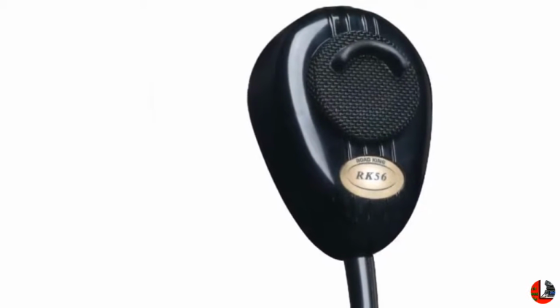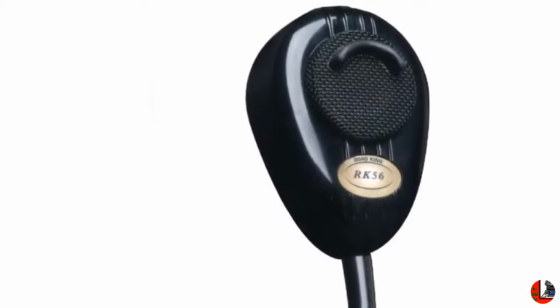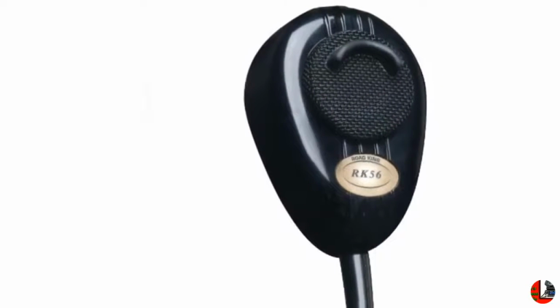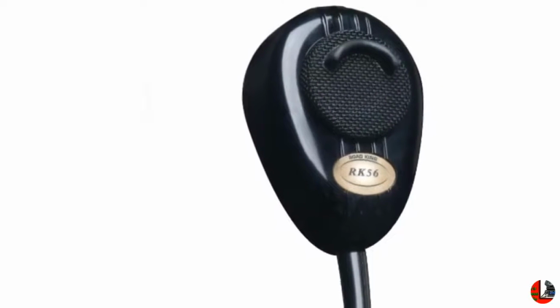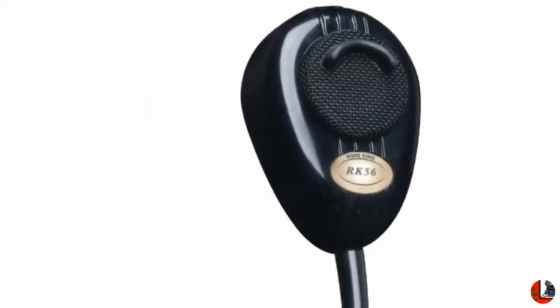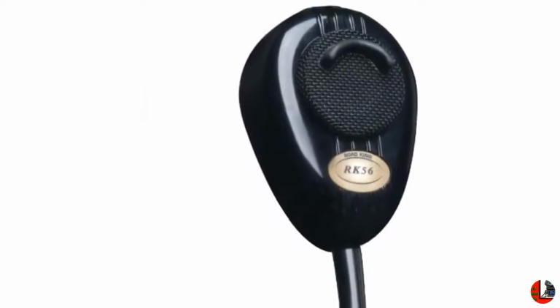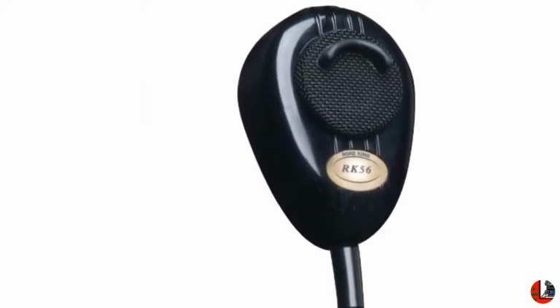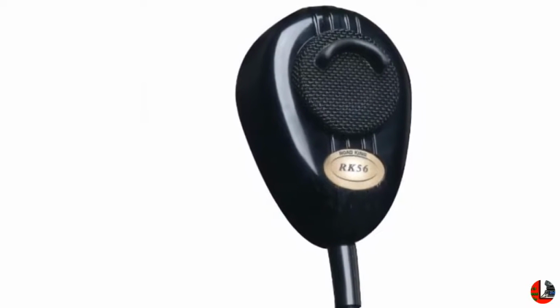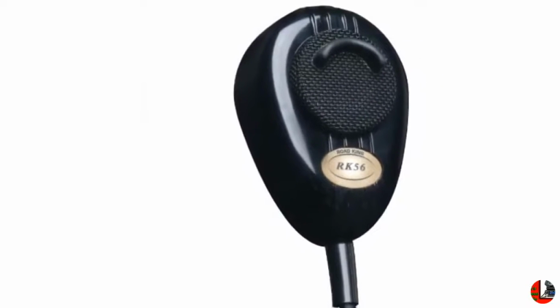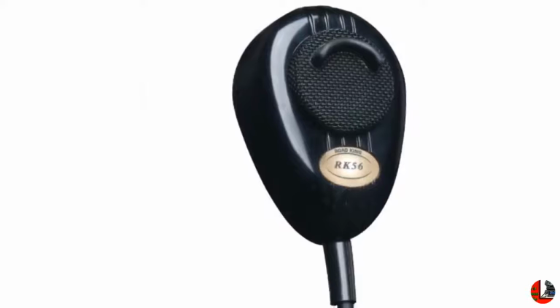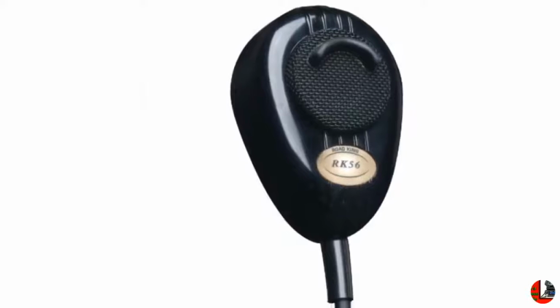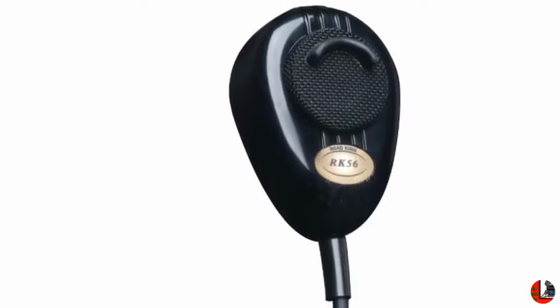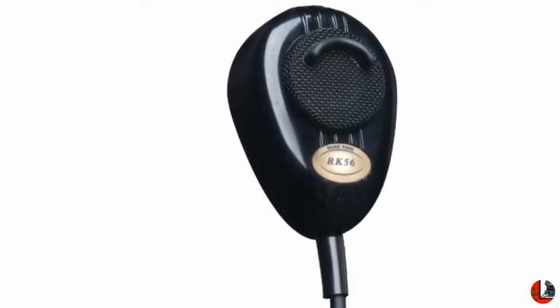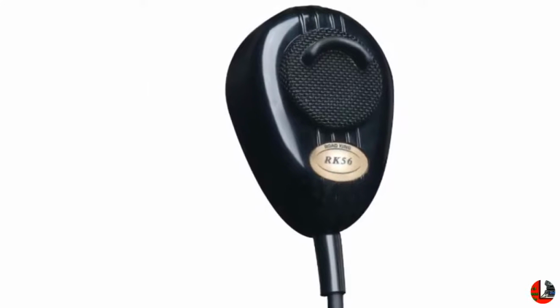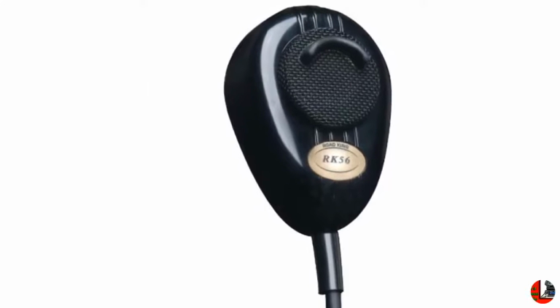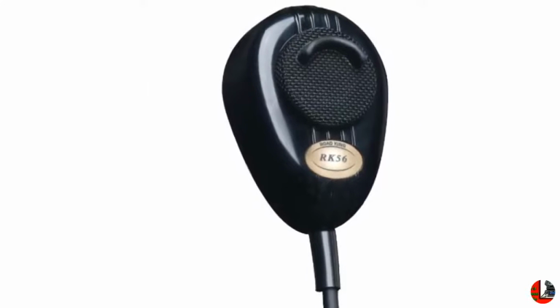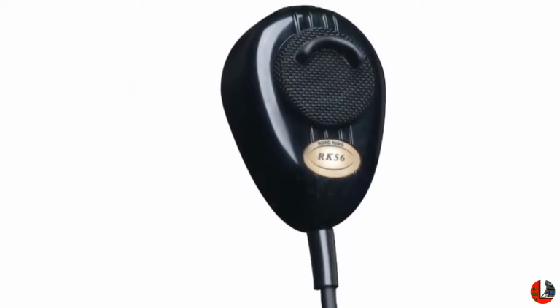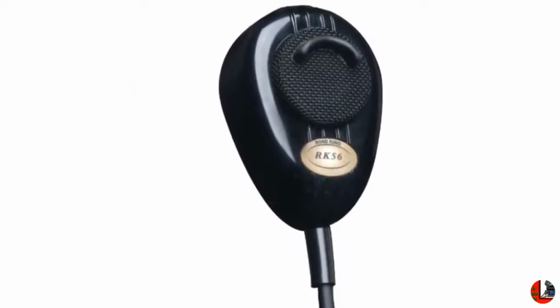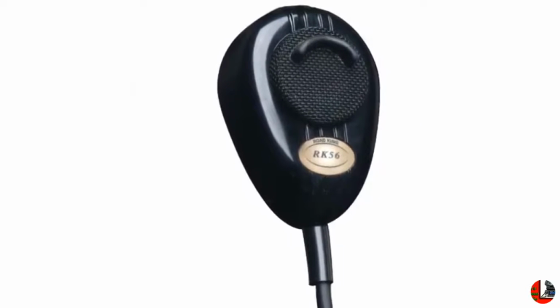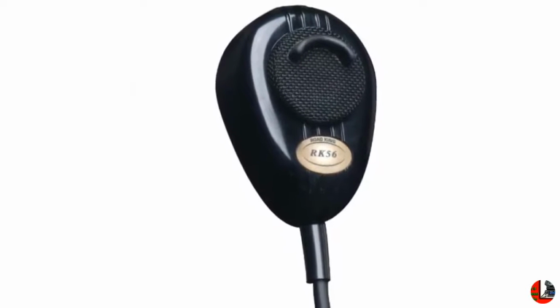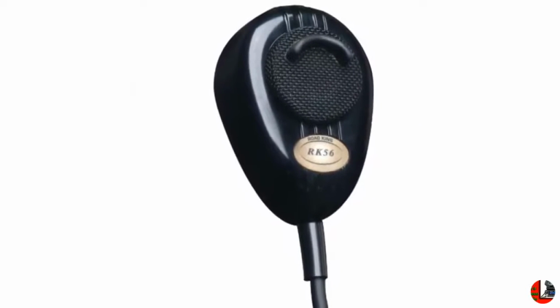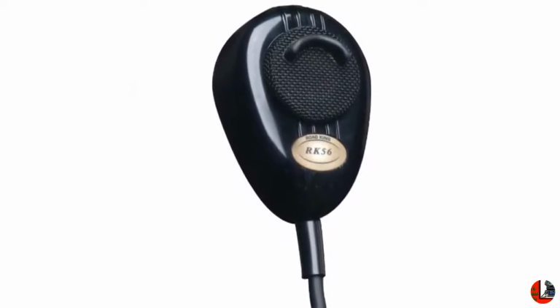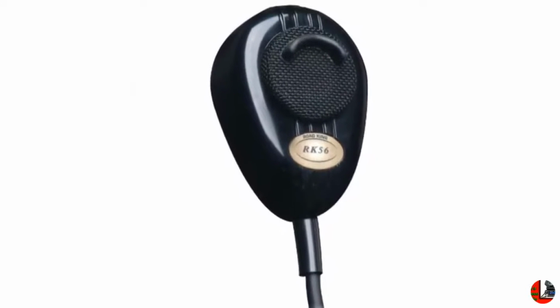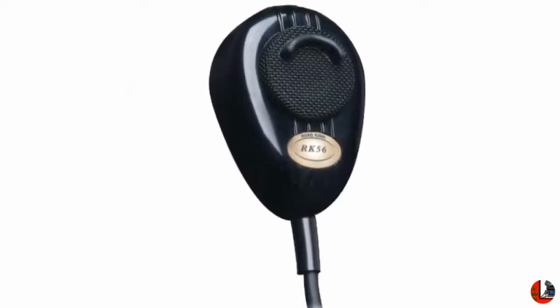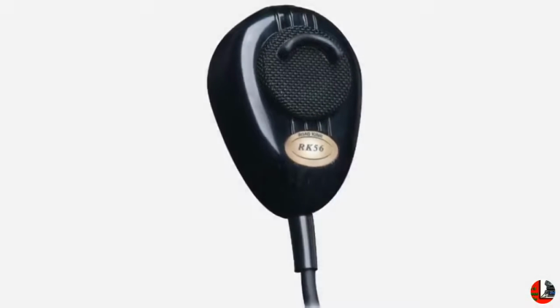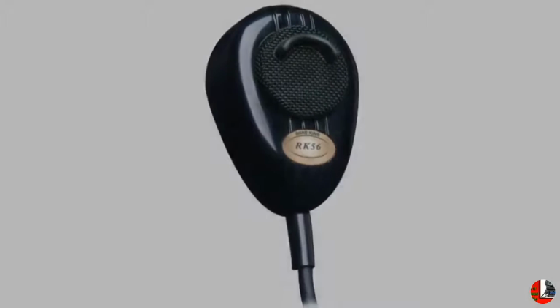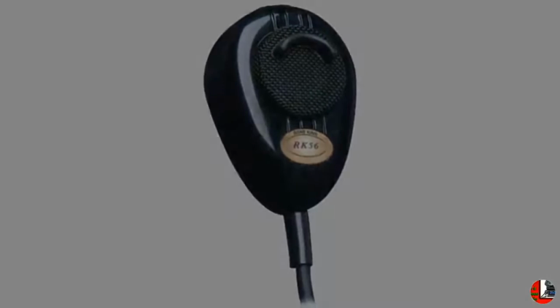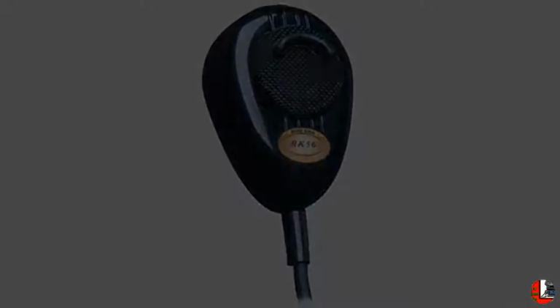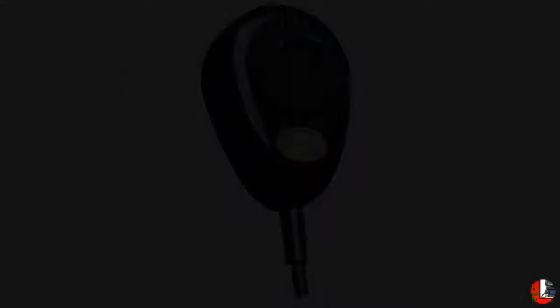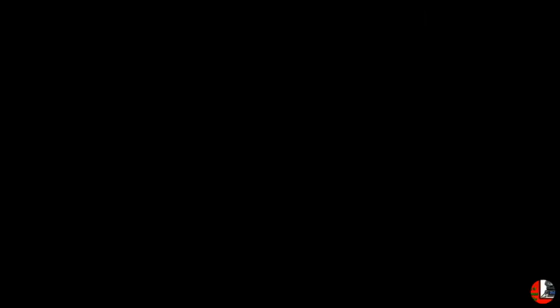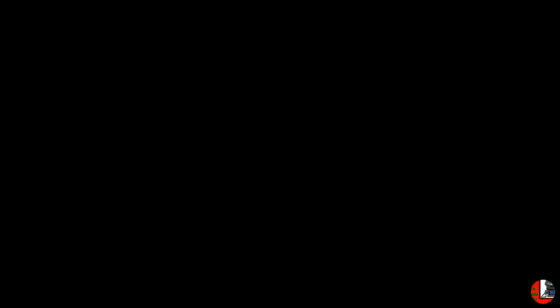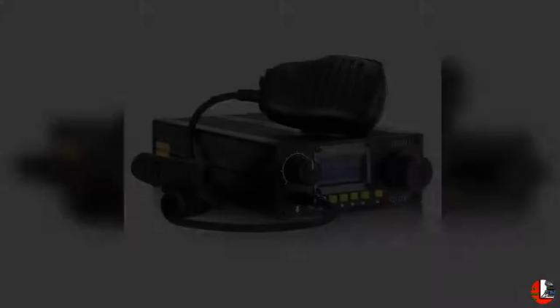2. Cobra 29 LTD CHR Professional CB Radio, chrome finish: adjustable talkback, instant channel 9, full 40 channels, SWR calibration, PA/CB capability.